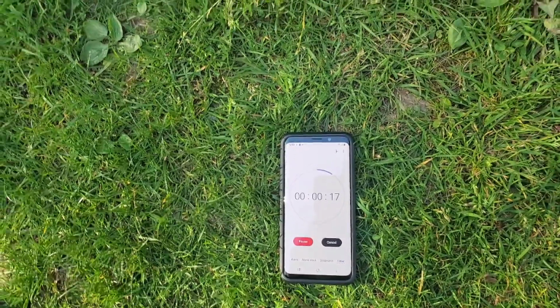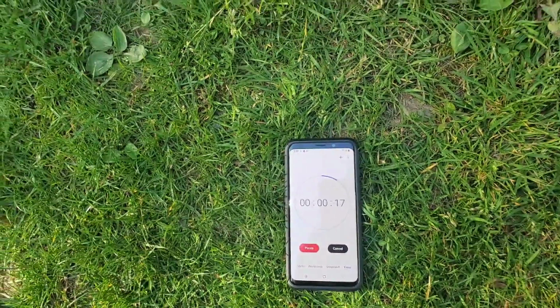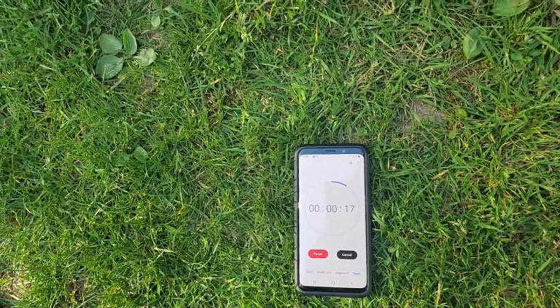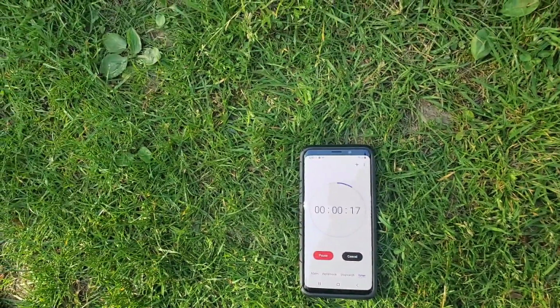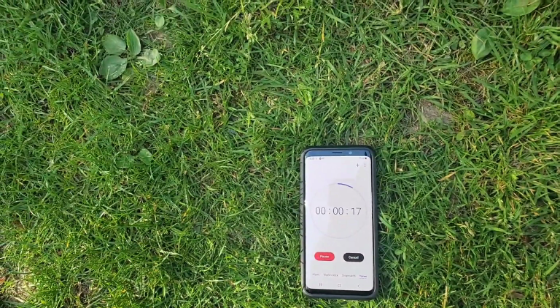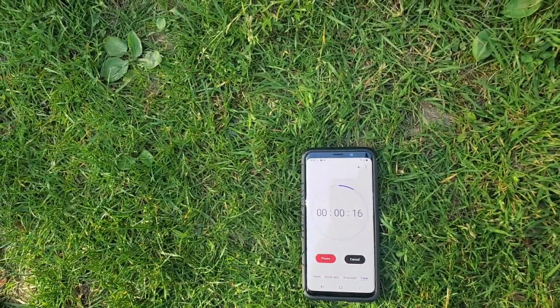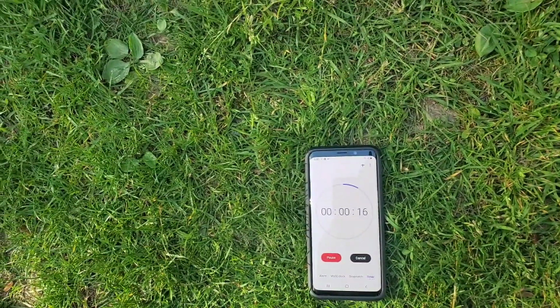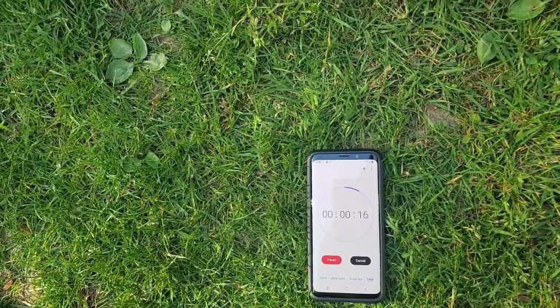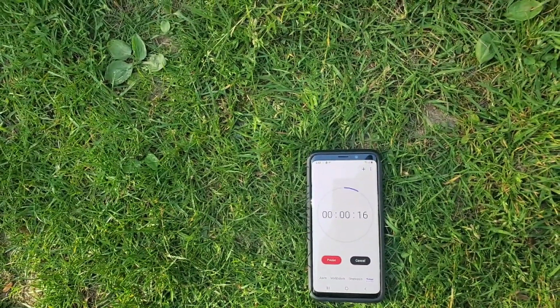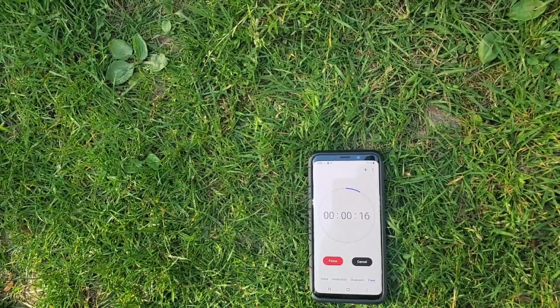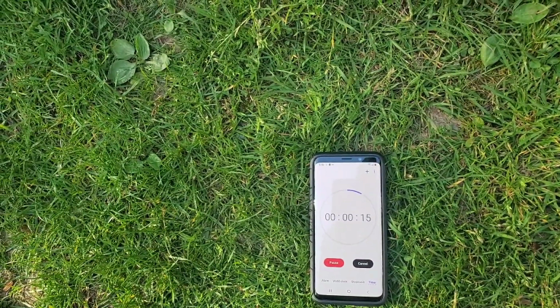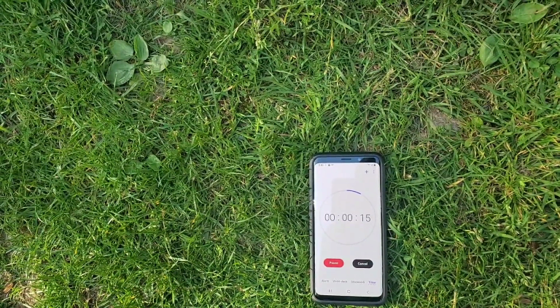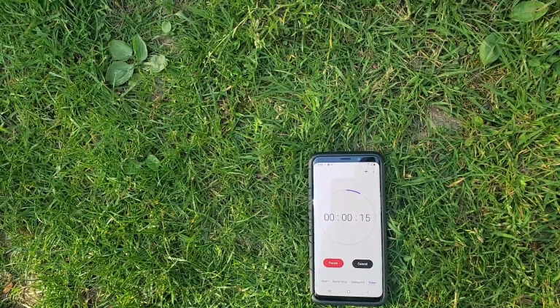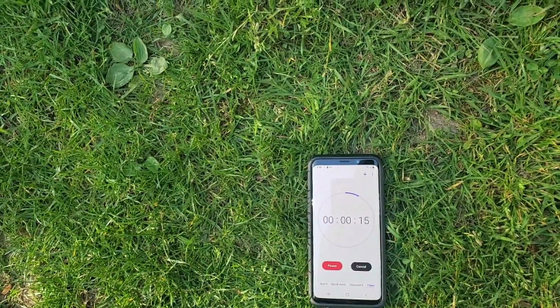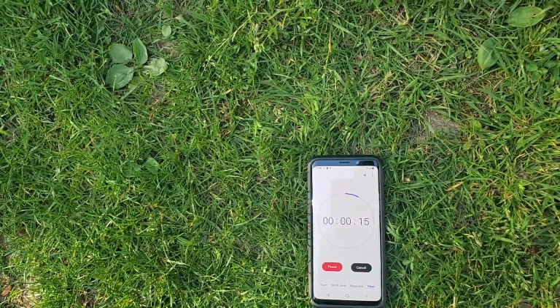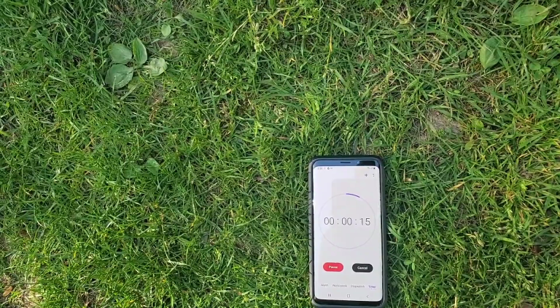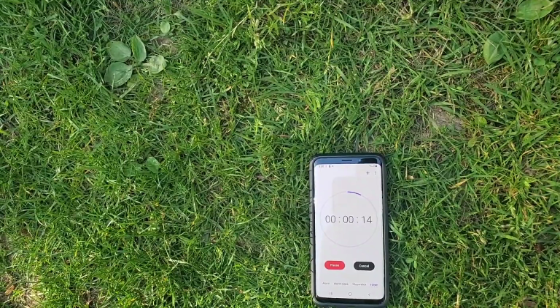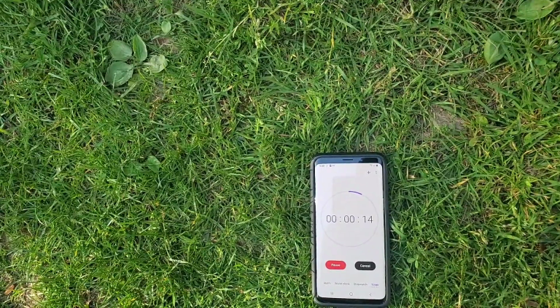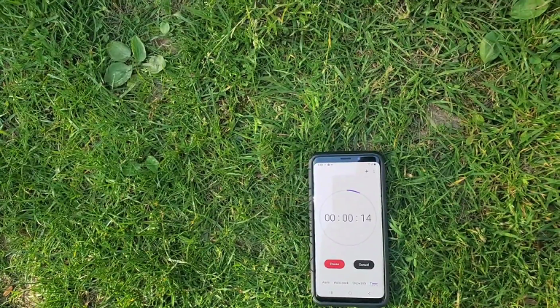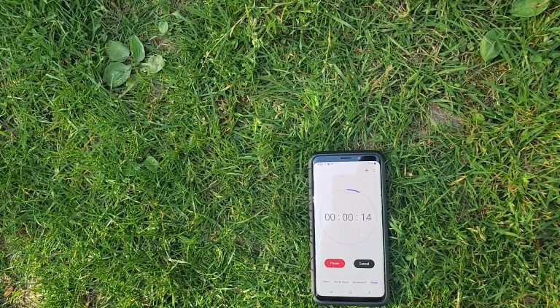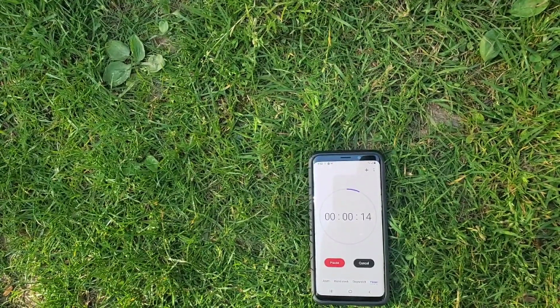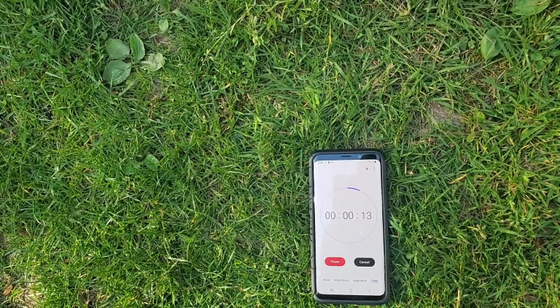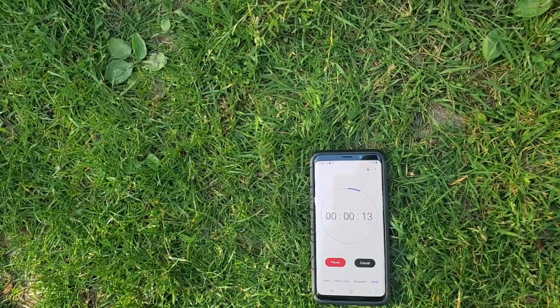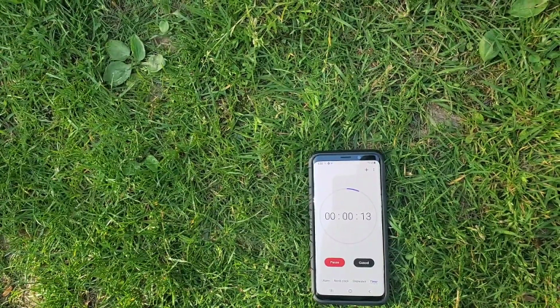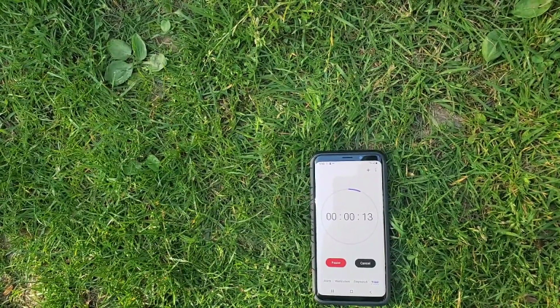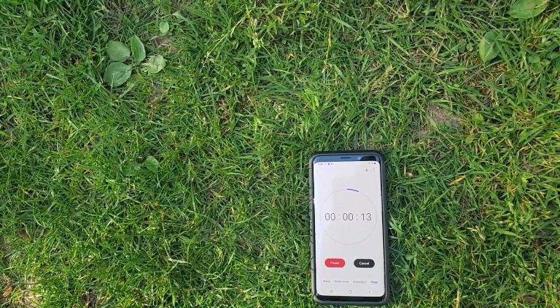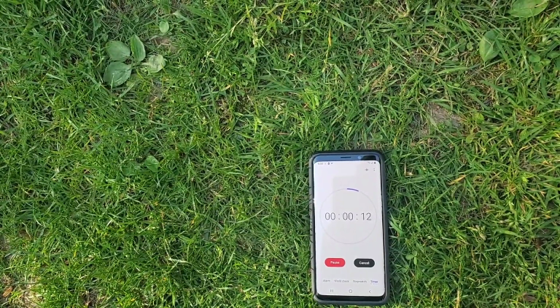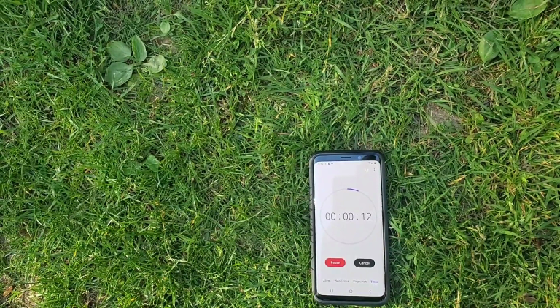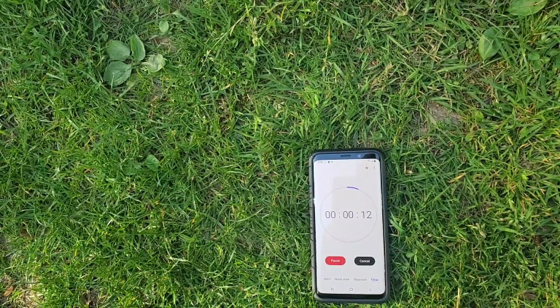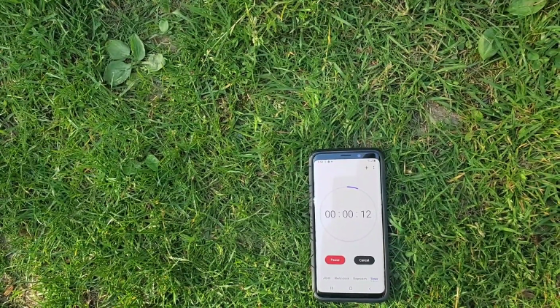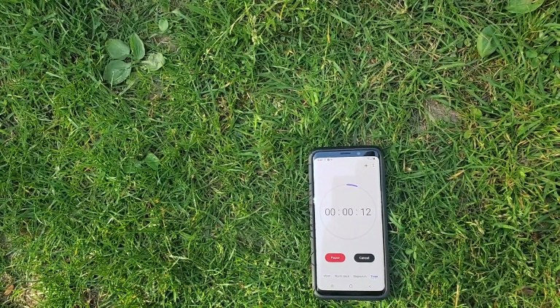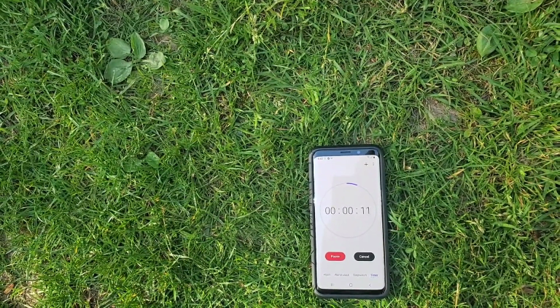All right folks, we've got about 15 seconds and the timer will go off.